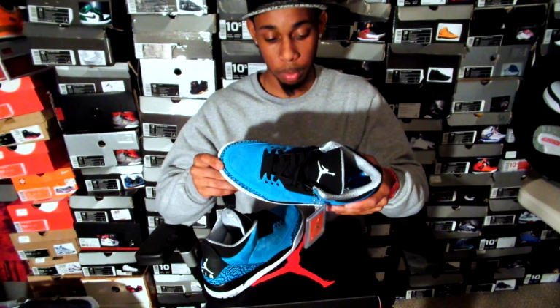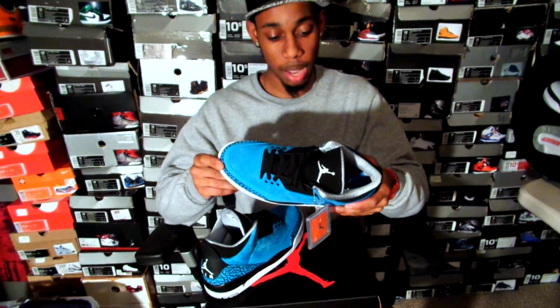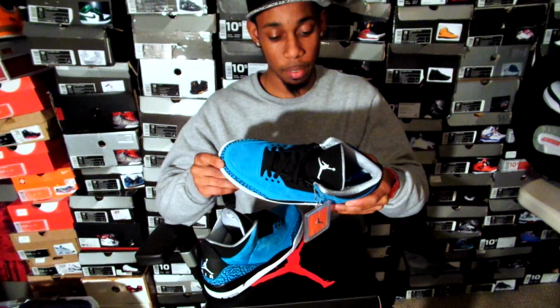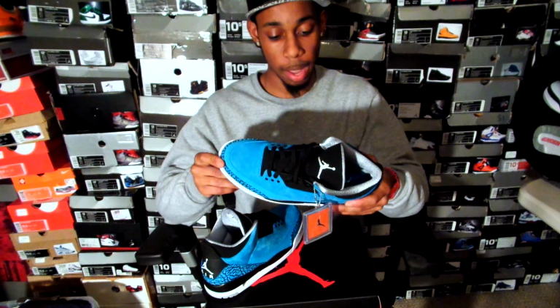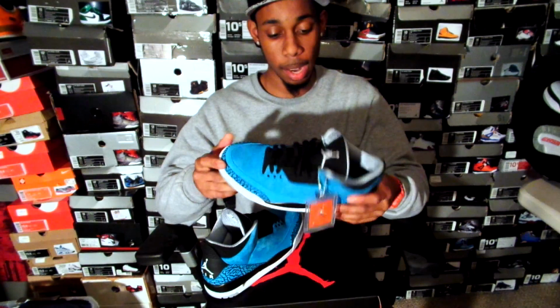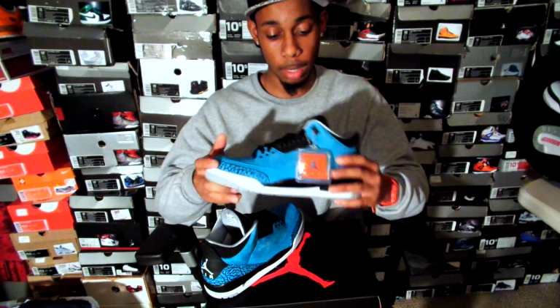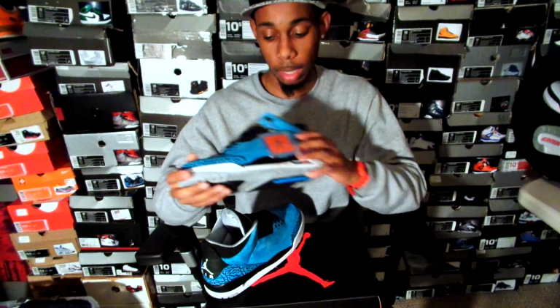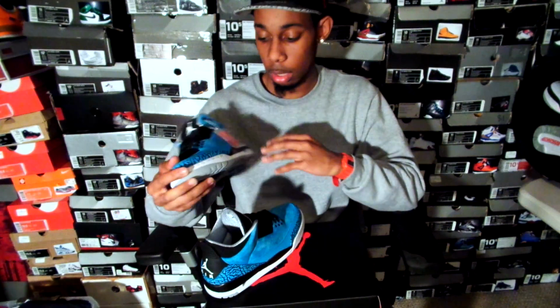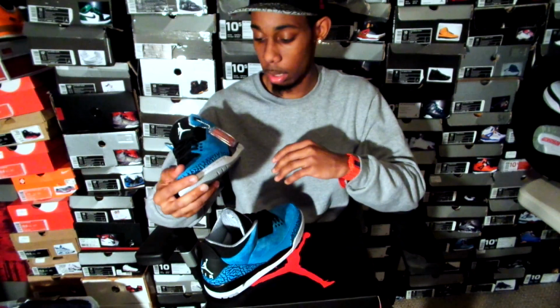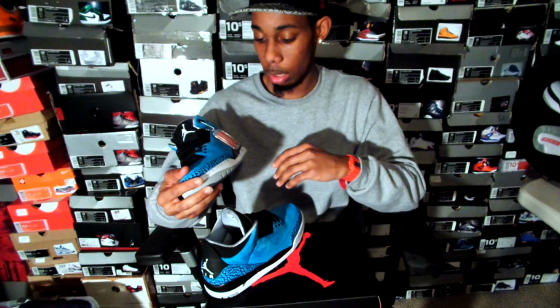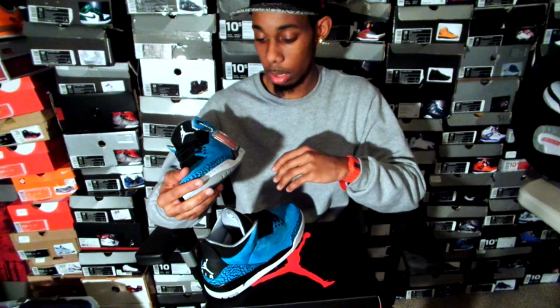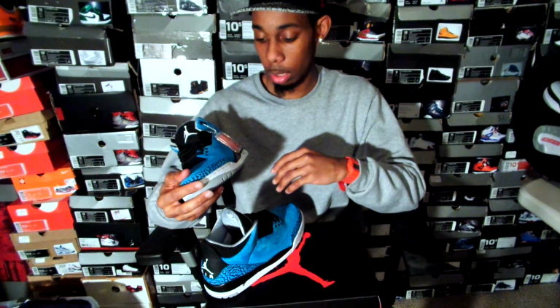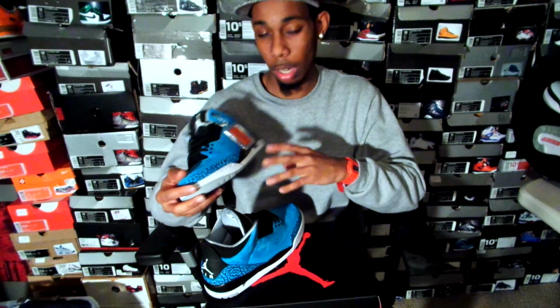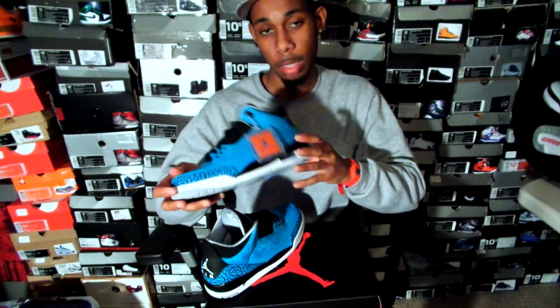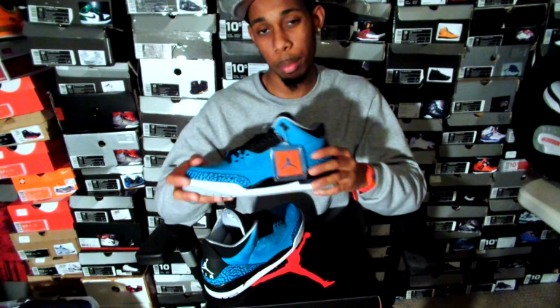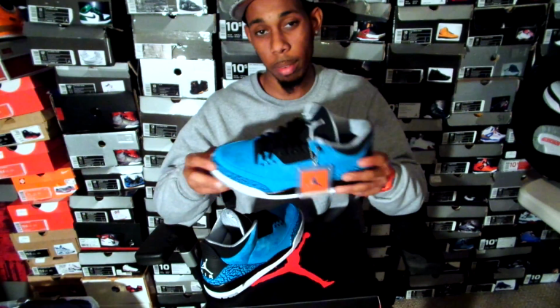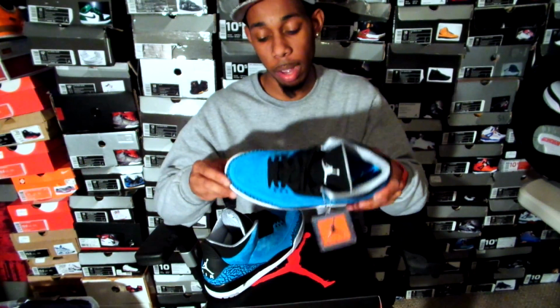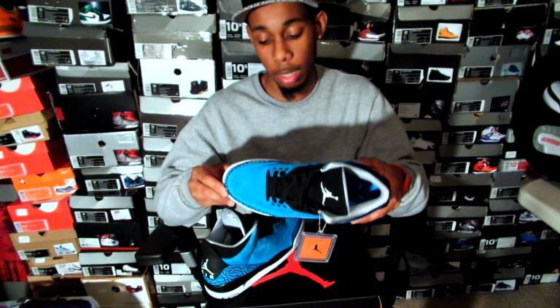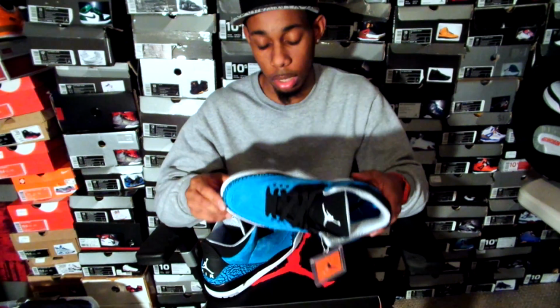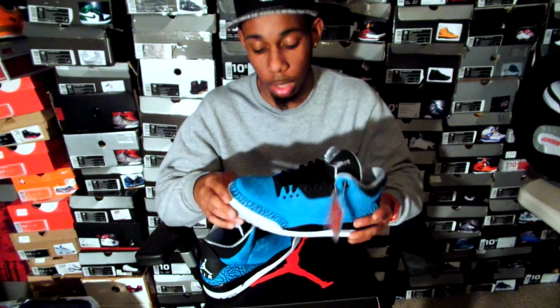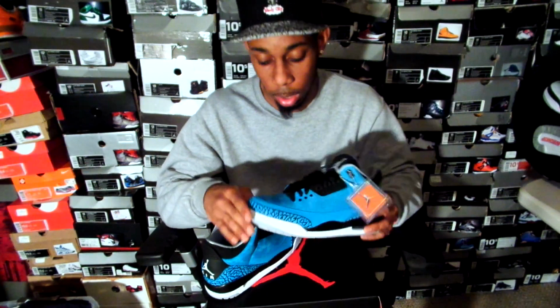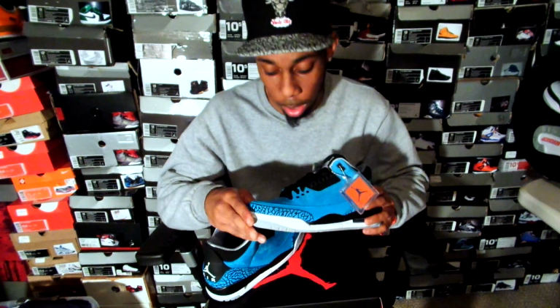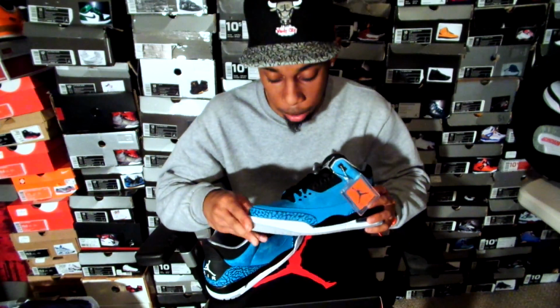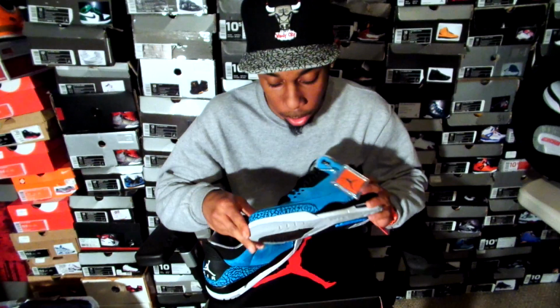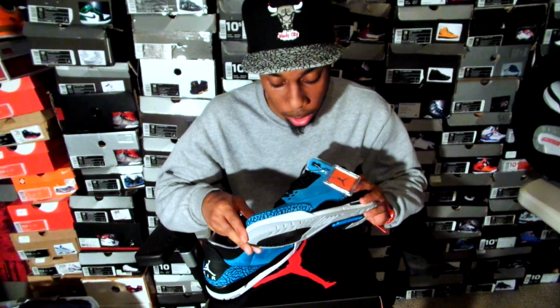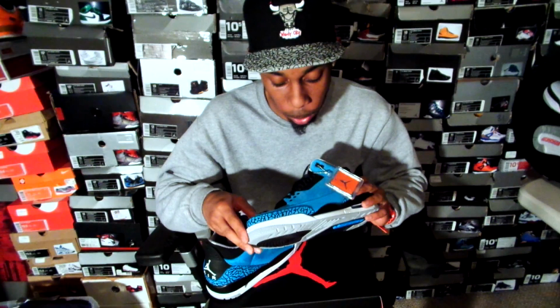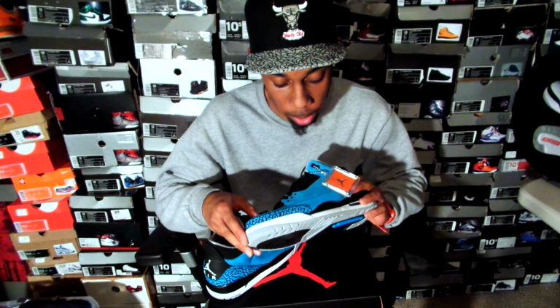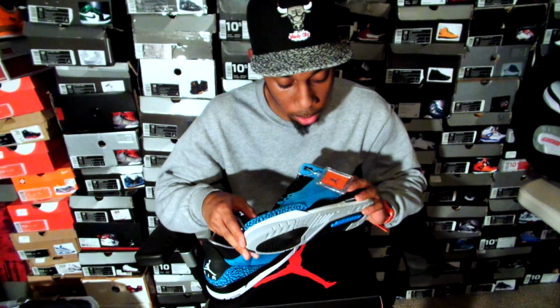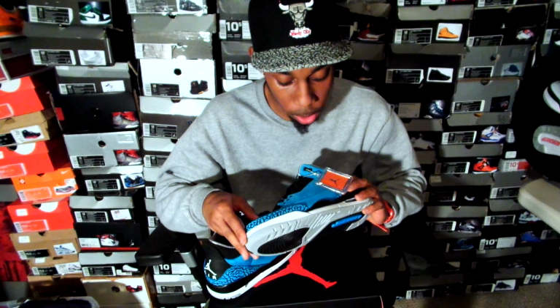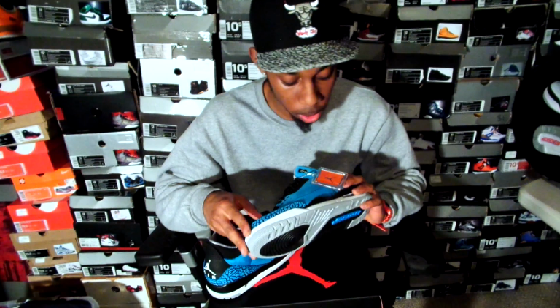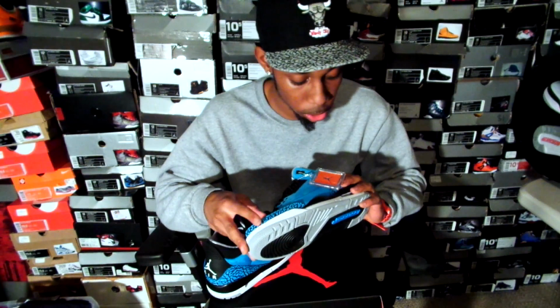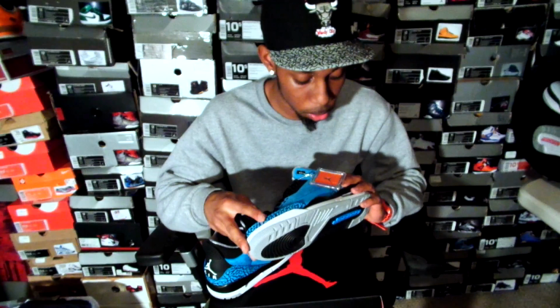I give it a 7.5 out of 10 as far as colorway and execution of the shoe.